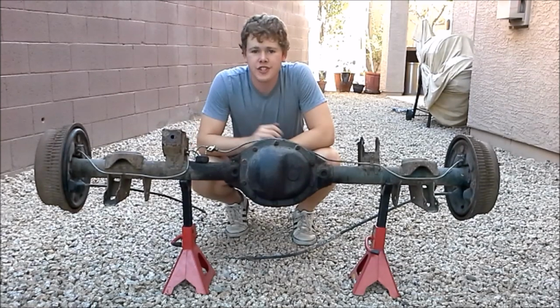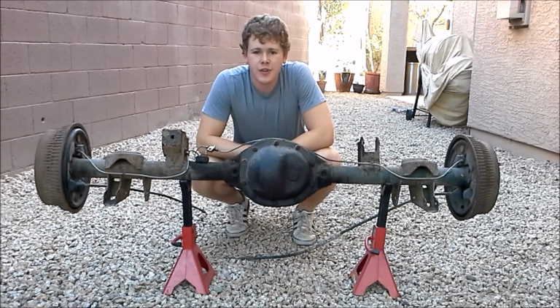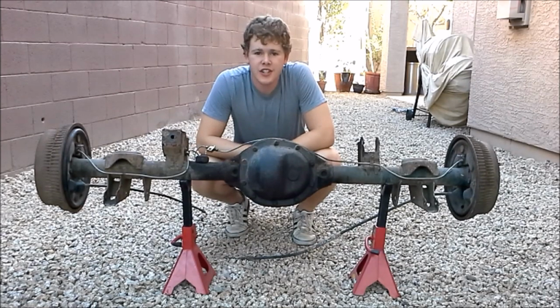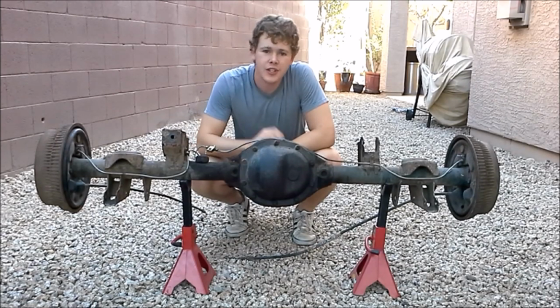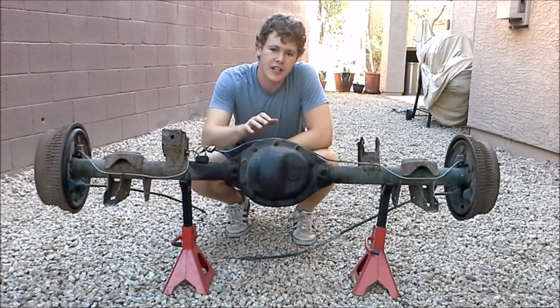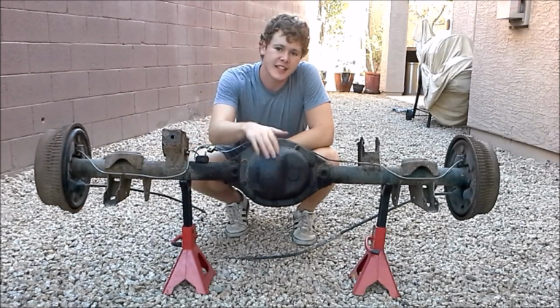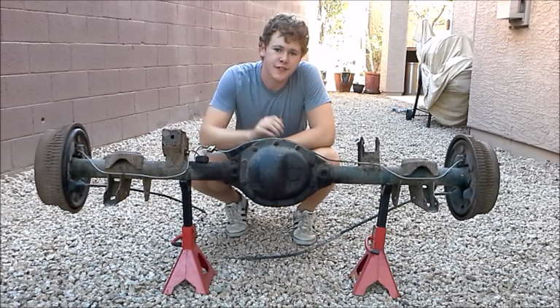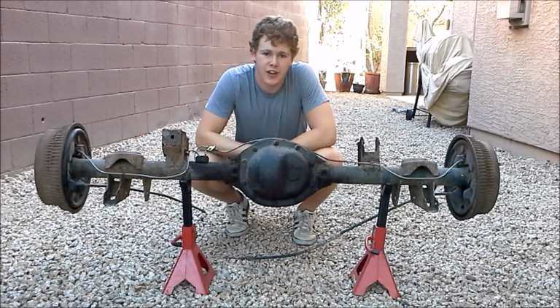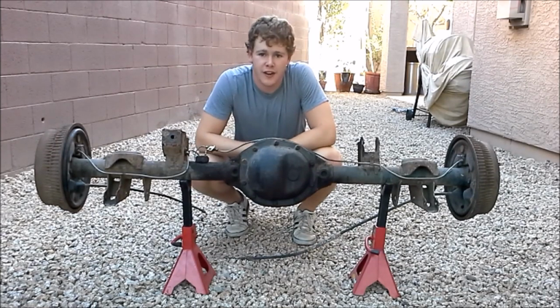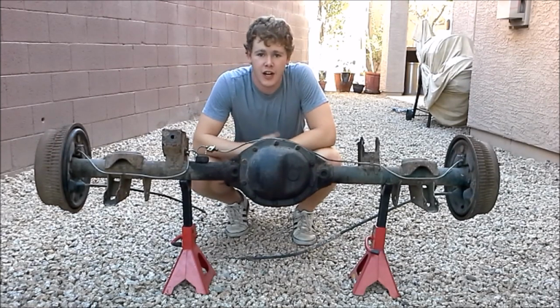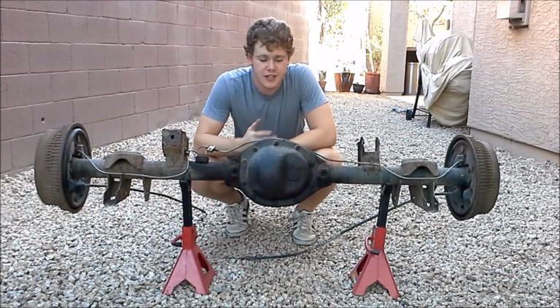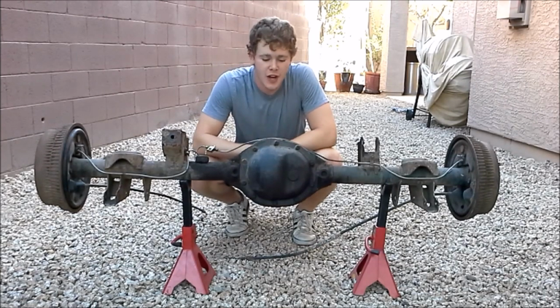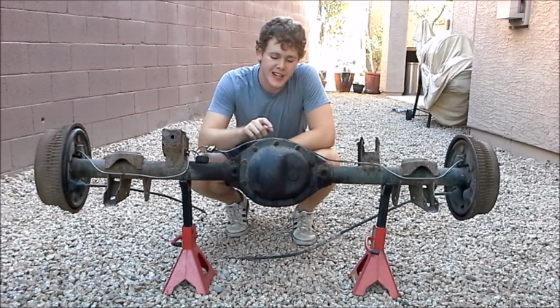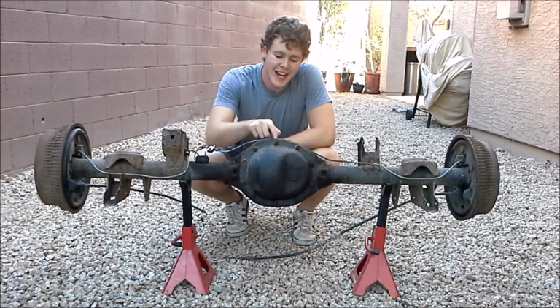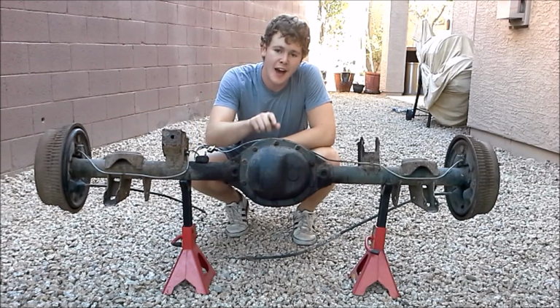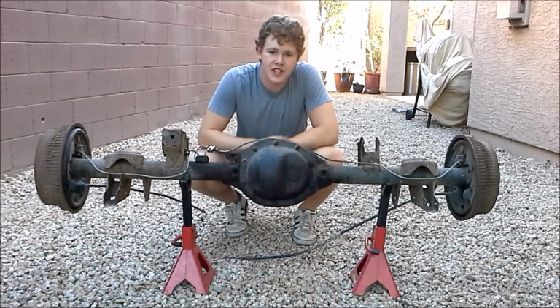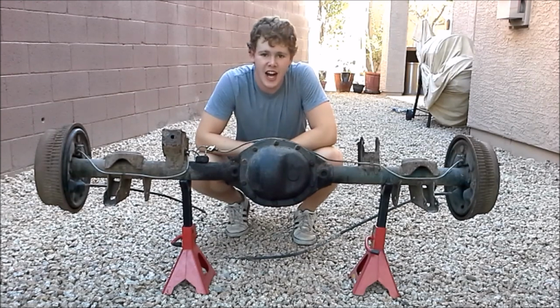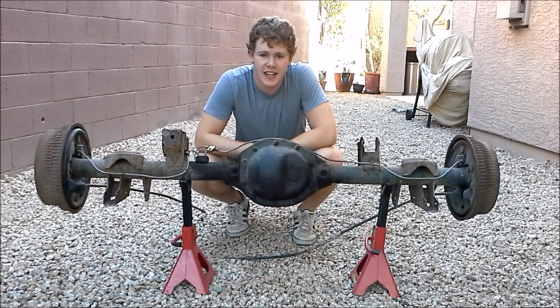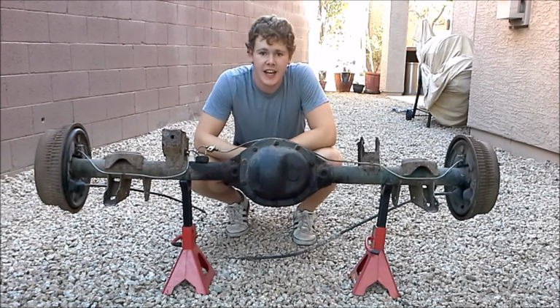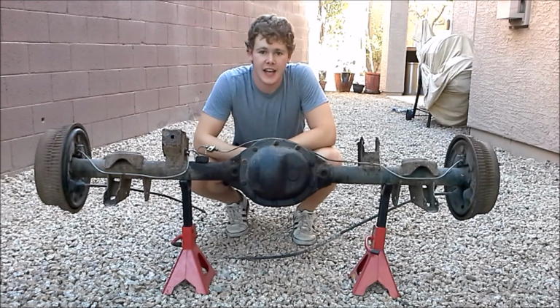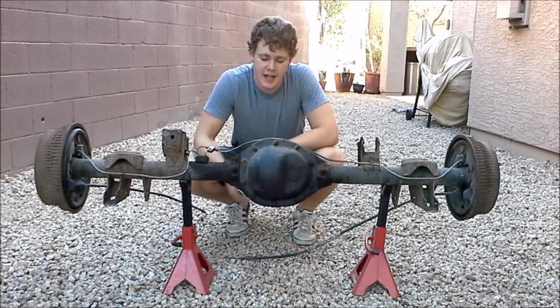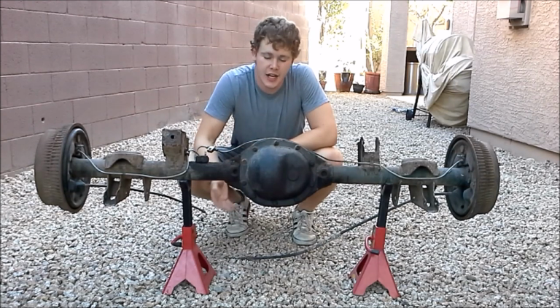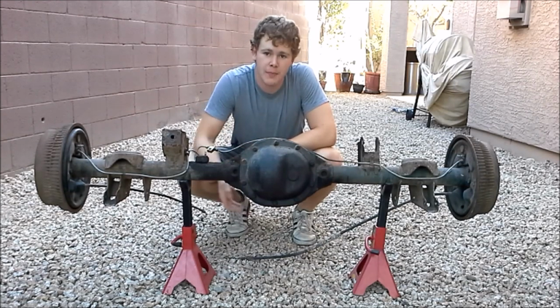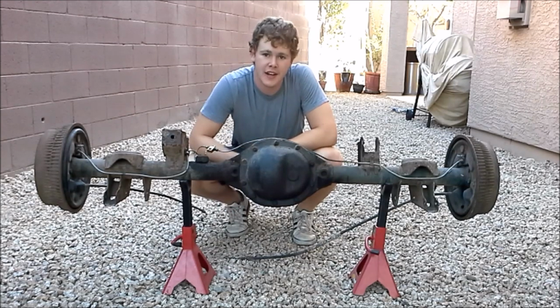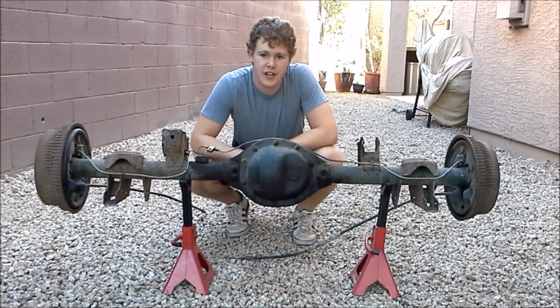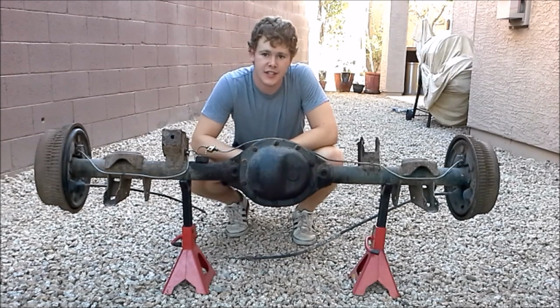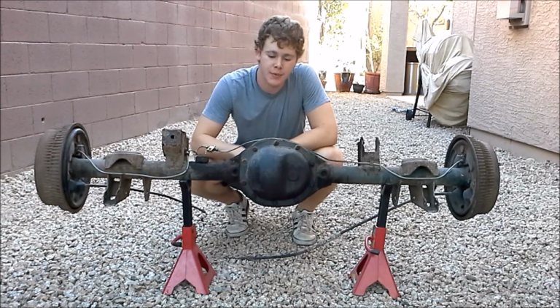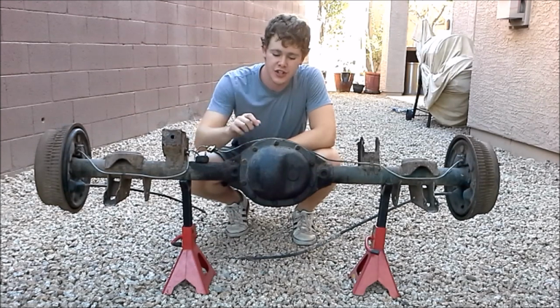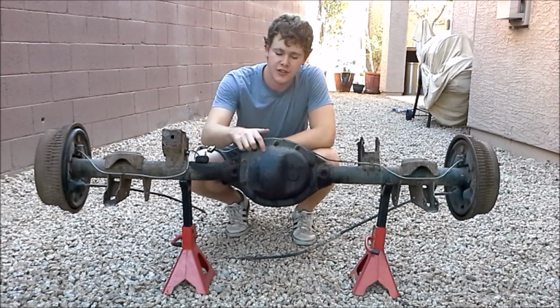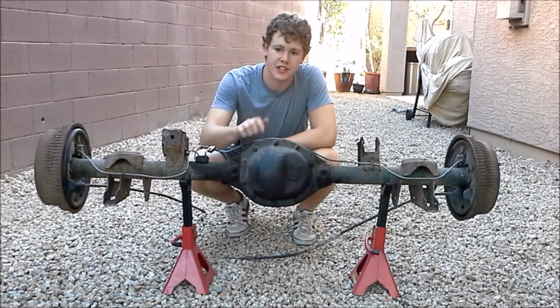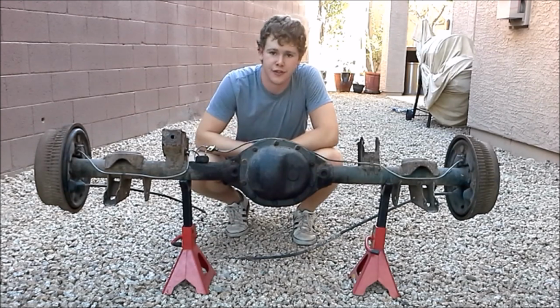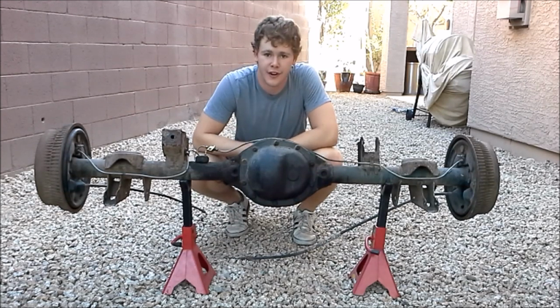First thing we're going to do is take the diff cover off. To do that, we're going to need a half-inch socket and a drip pan underneath because I'm pretty sure this is still full.